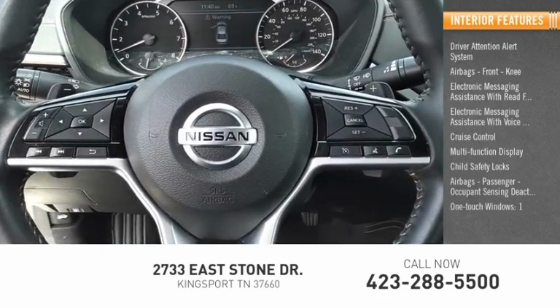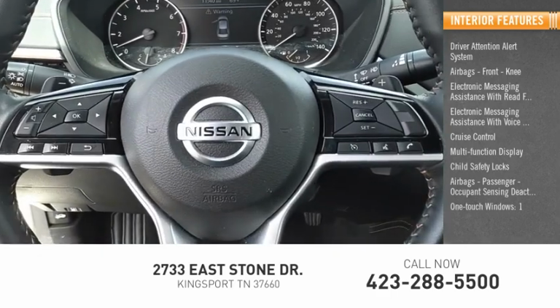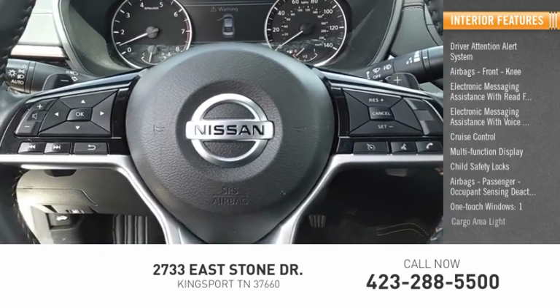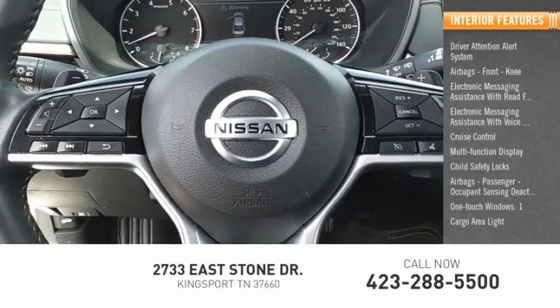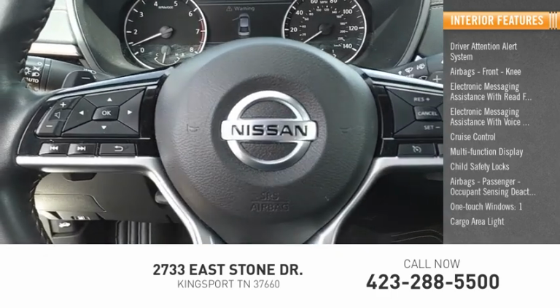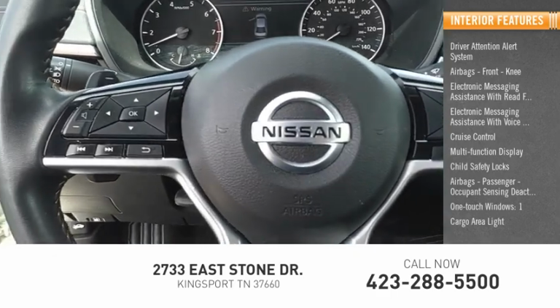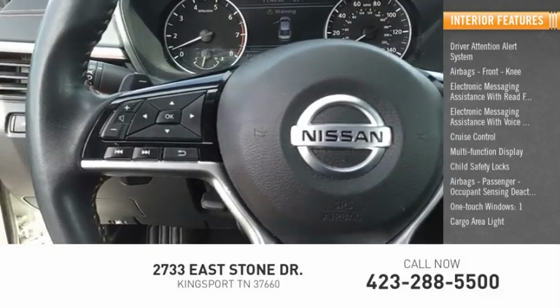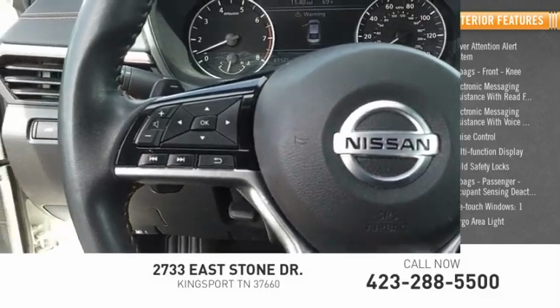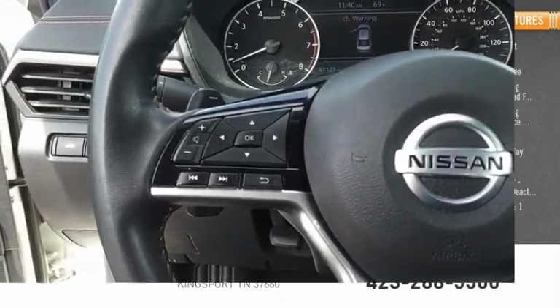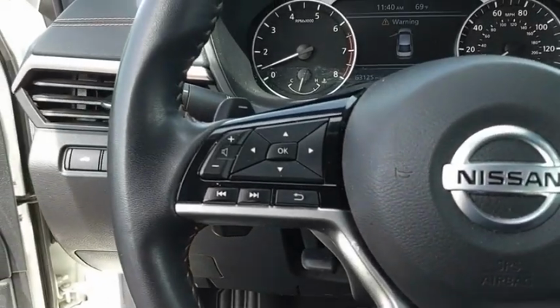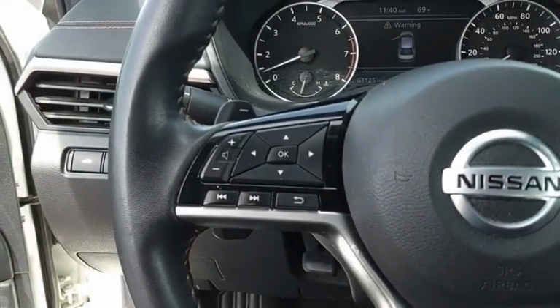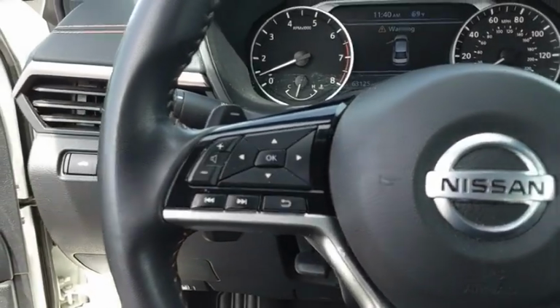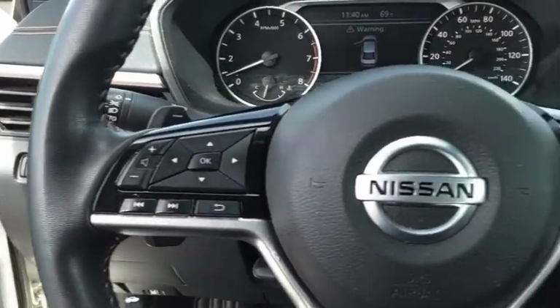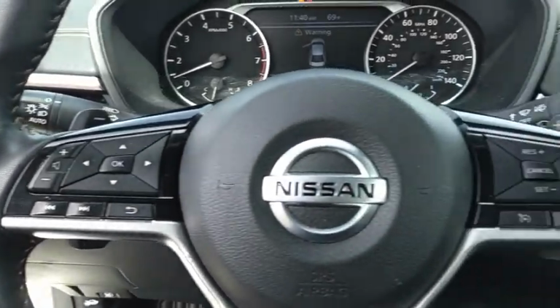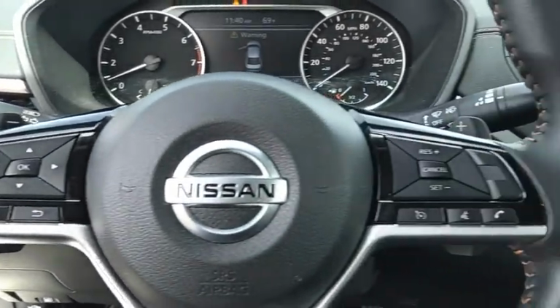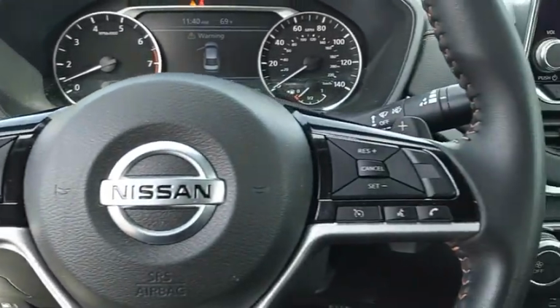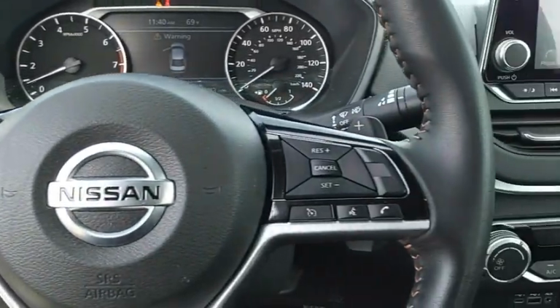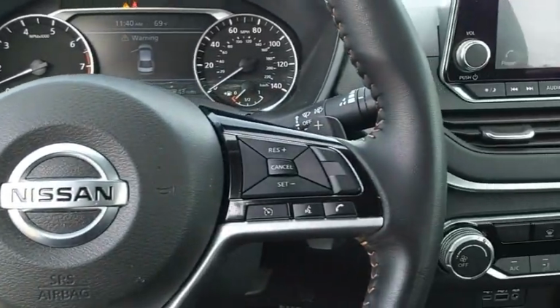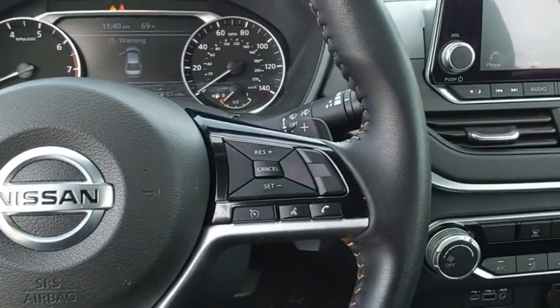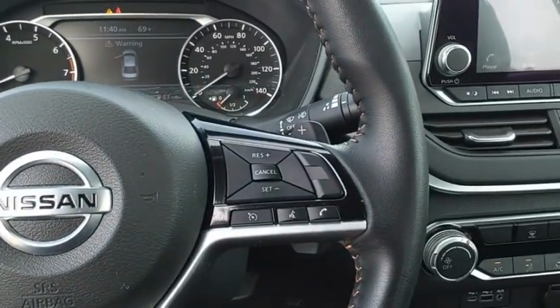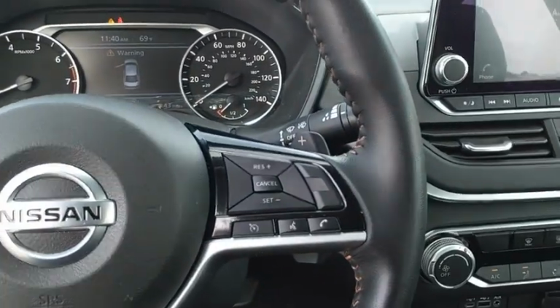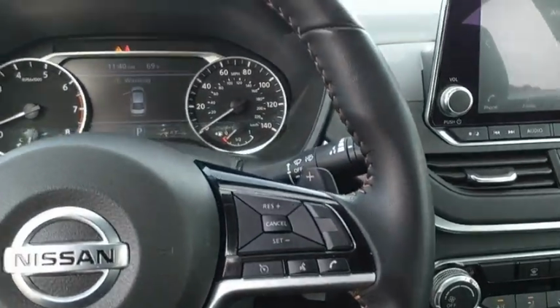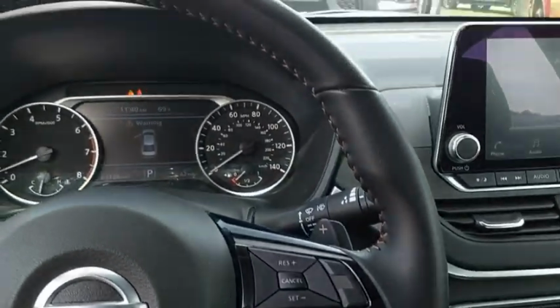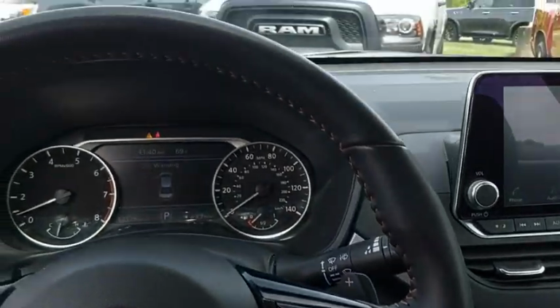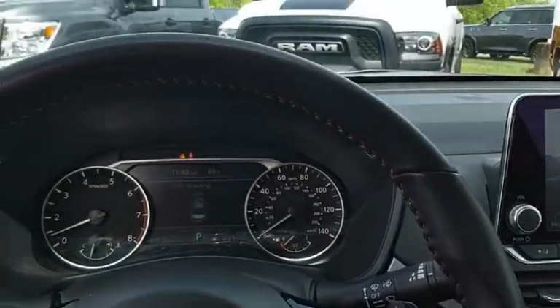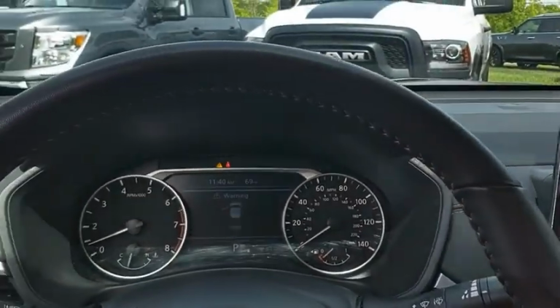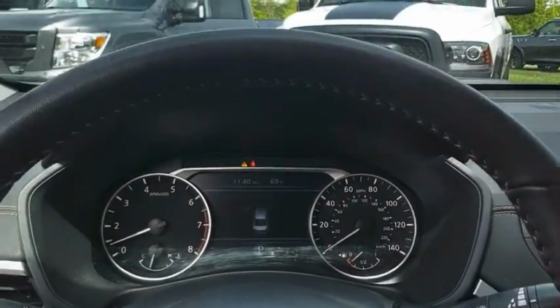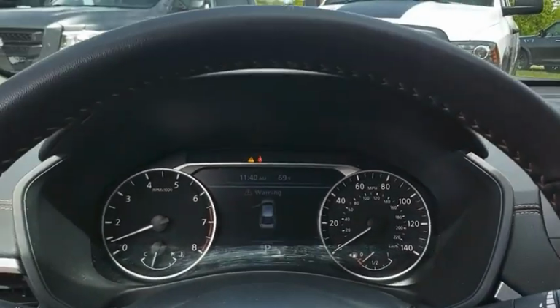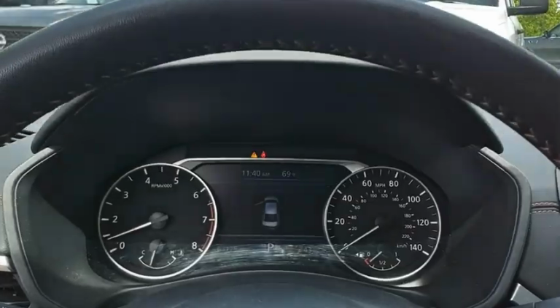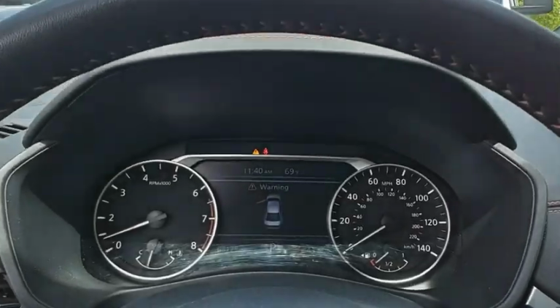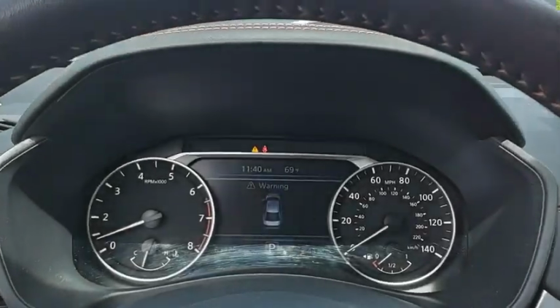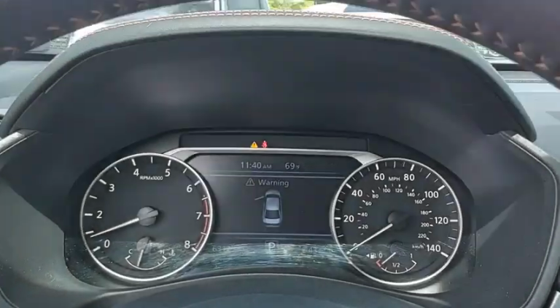One cargo area light. This isn't just a vehicle, it's an experience. So stop in for a test drive today.